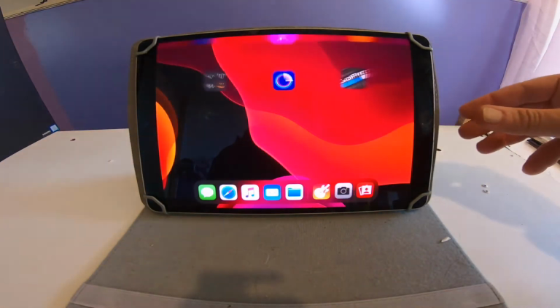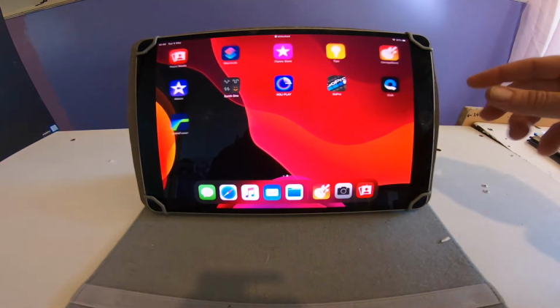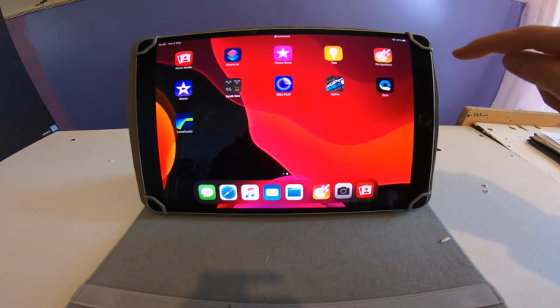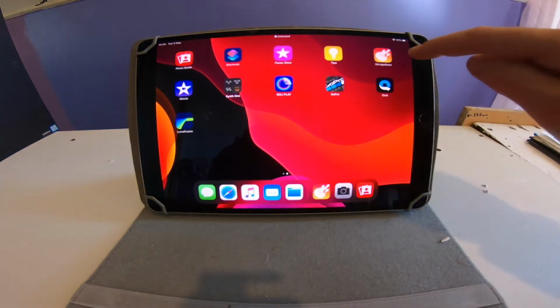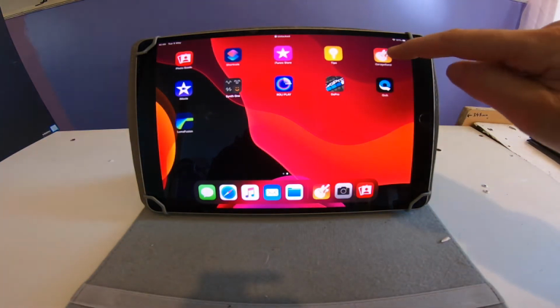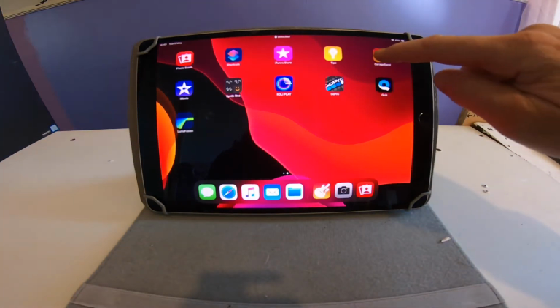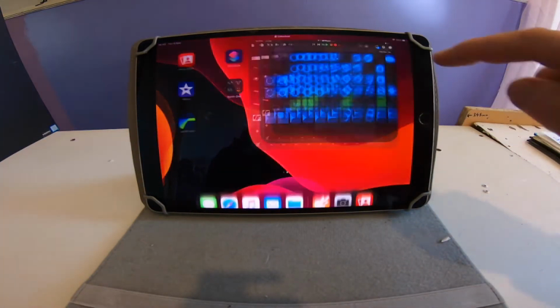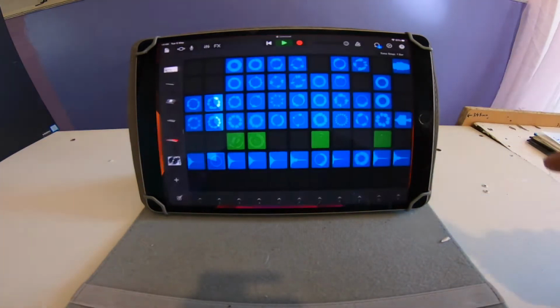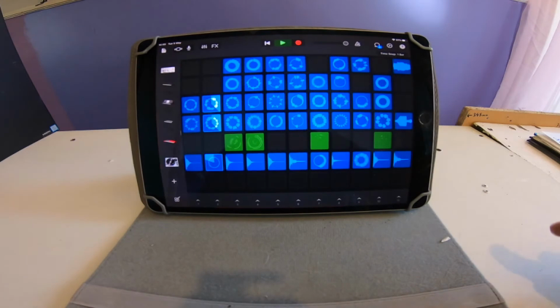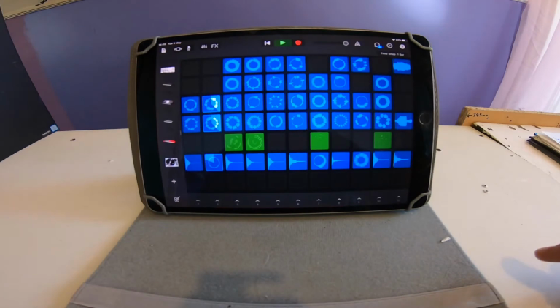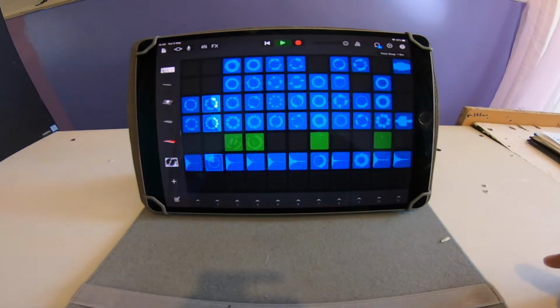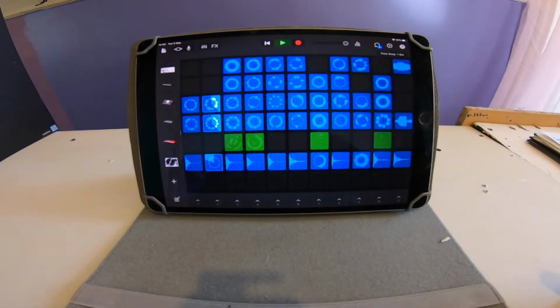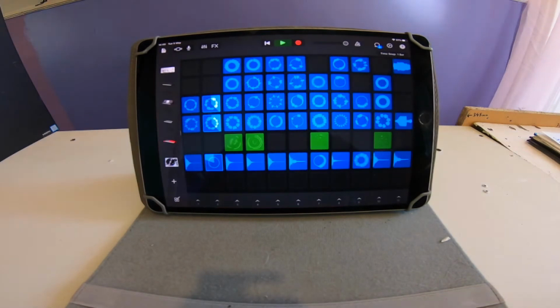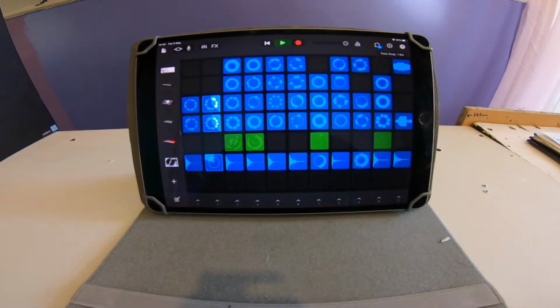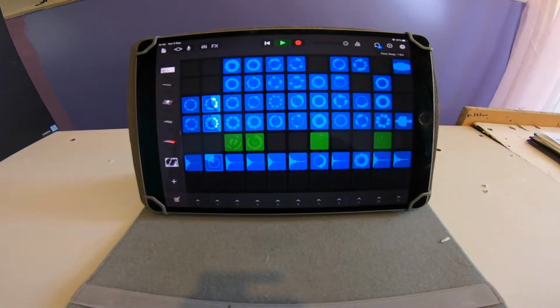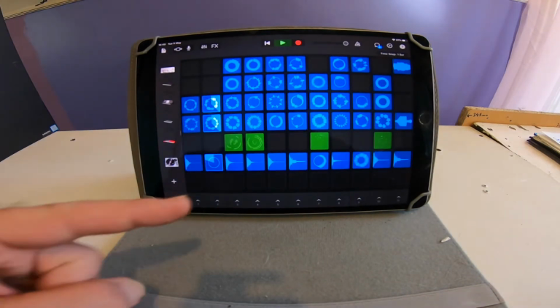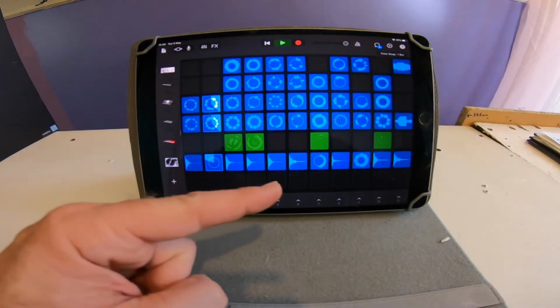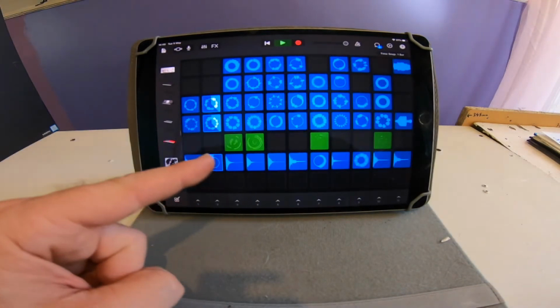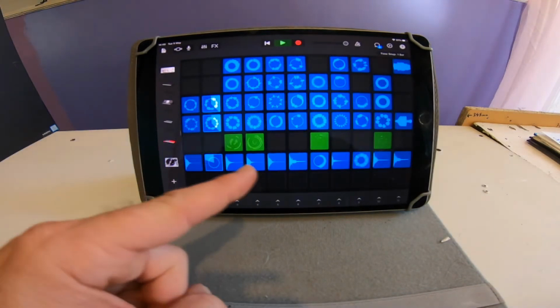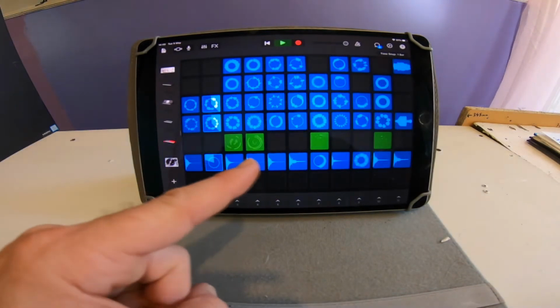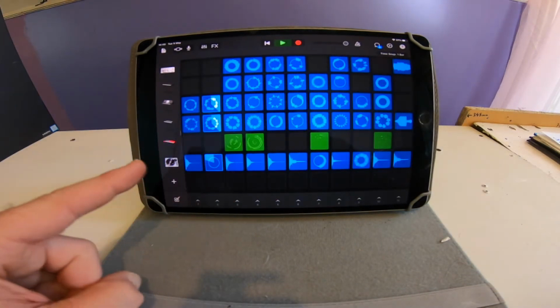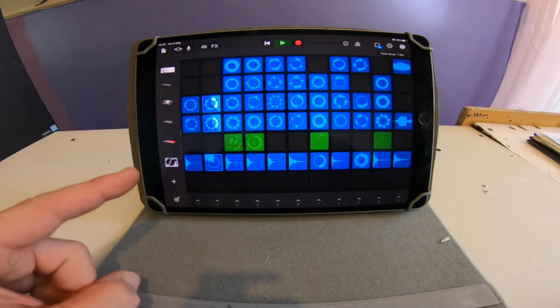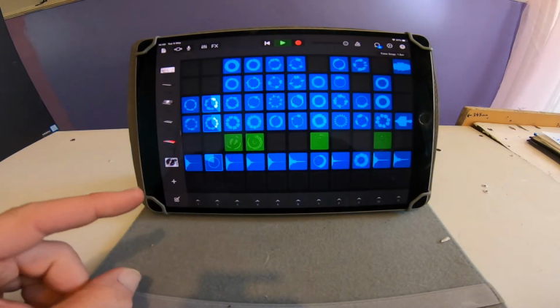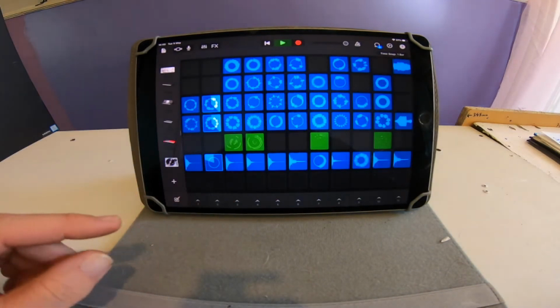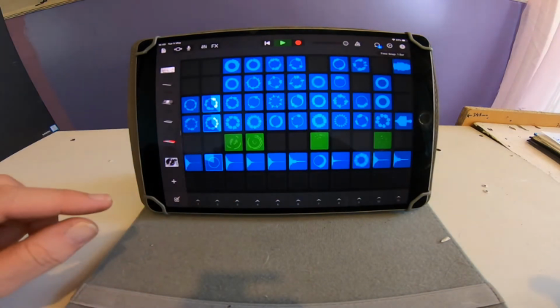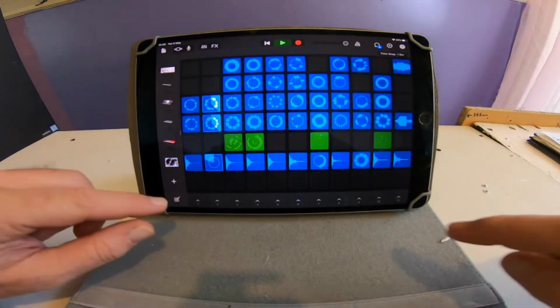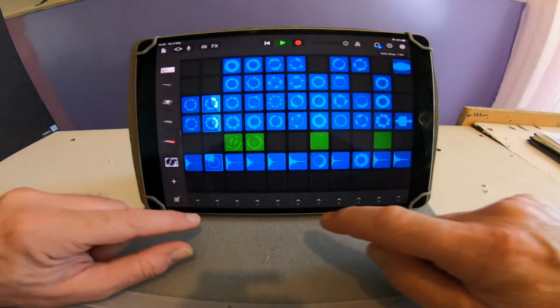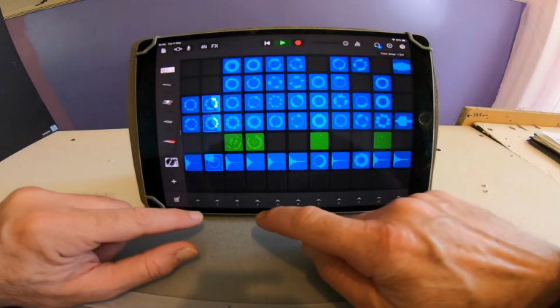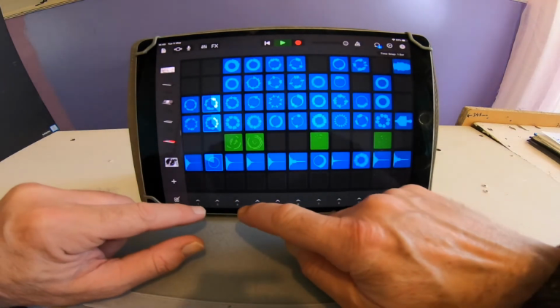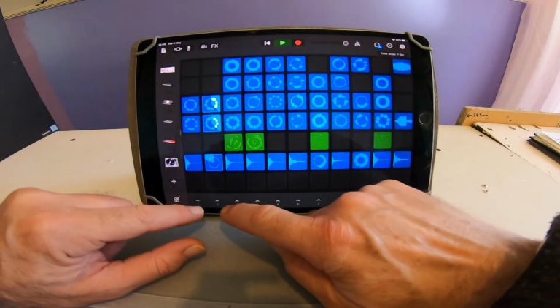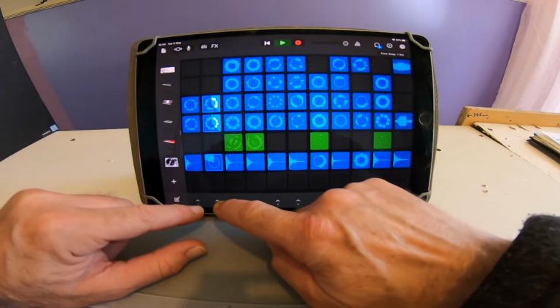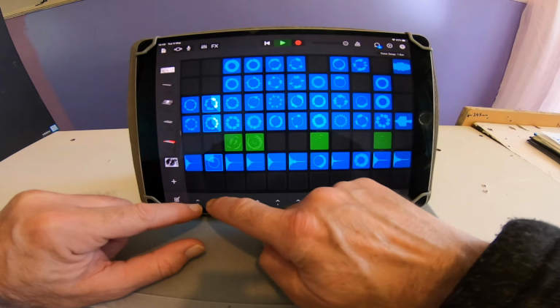Let's get GarageBand on. So this is Loops on GarageBand. Let's have a go.